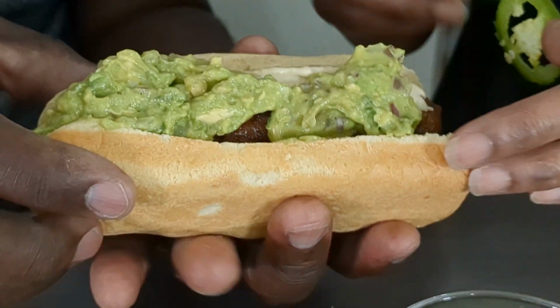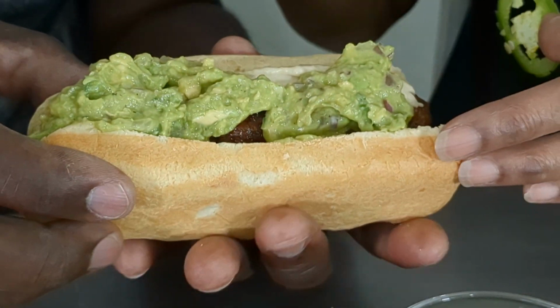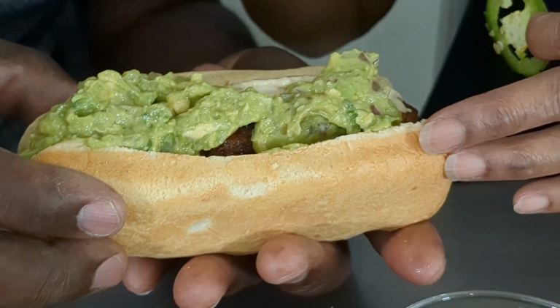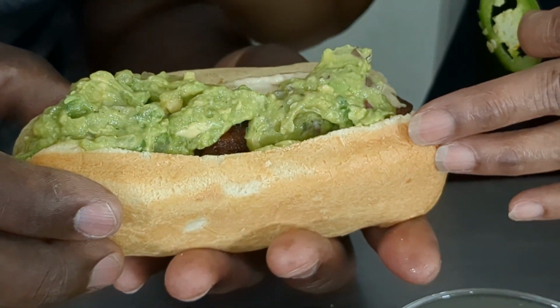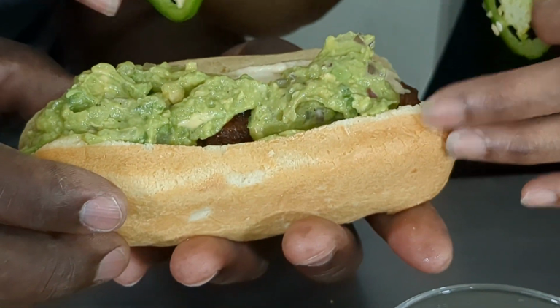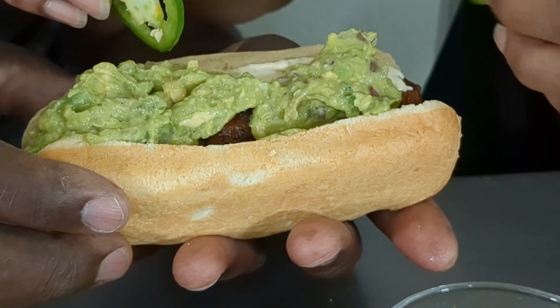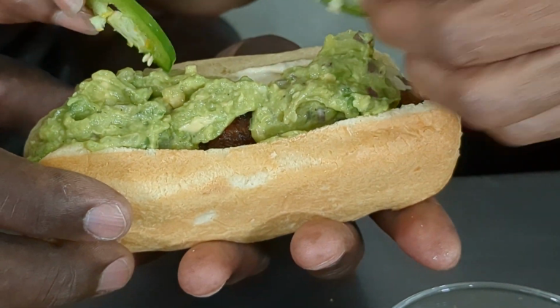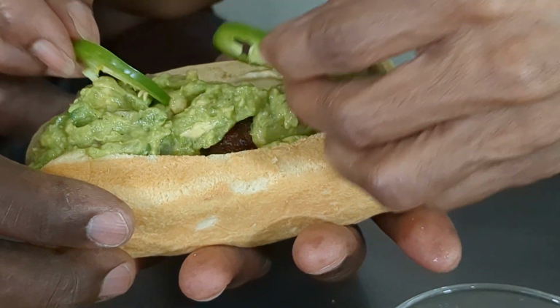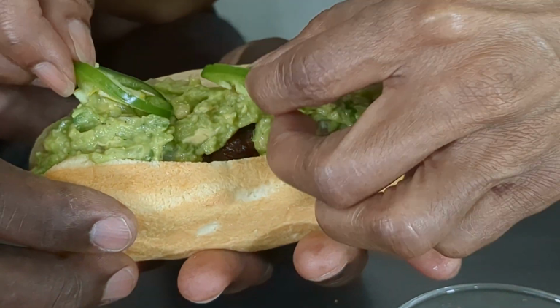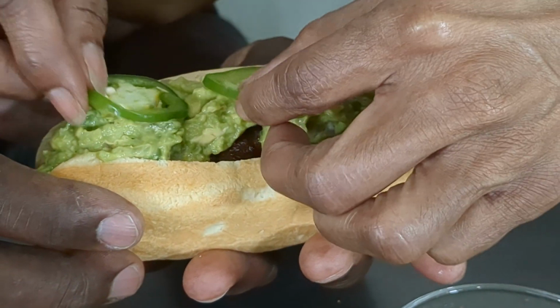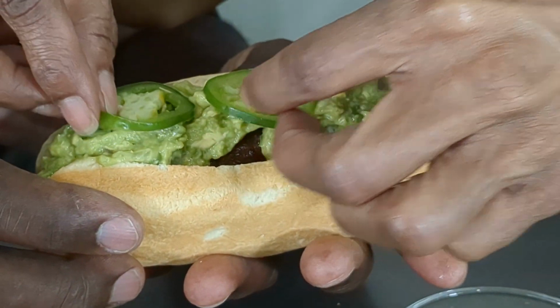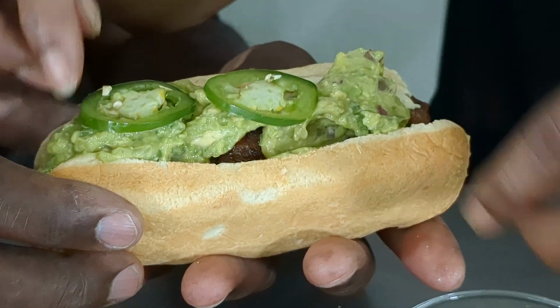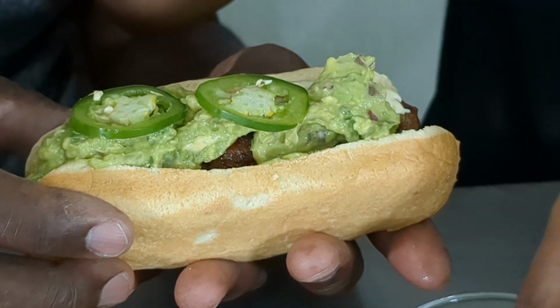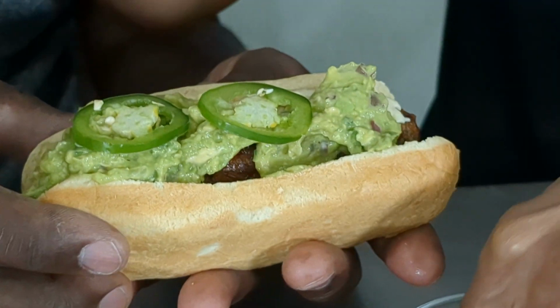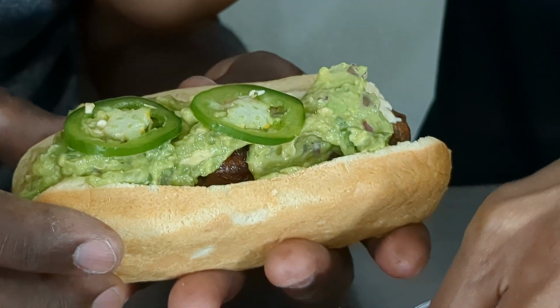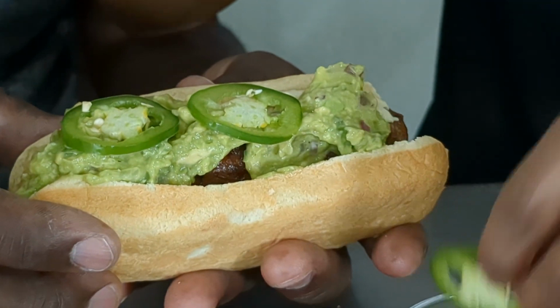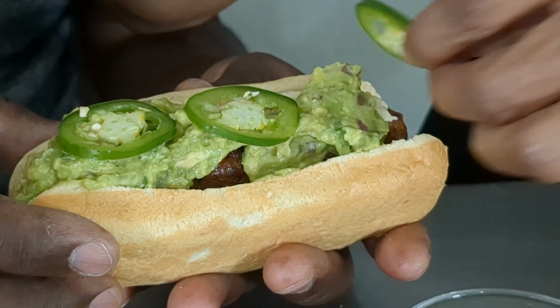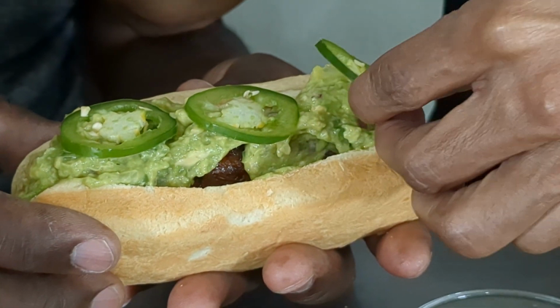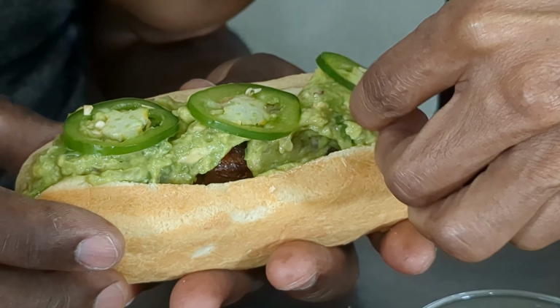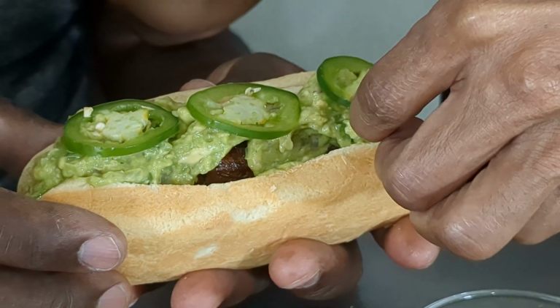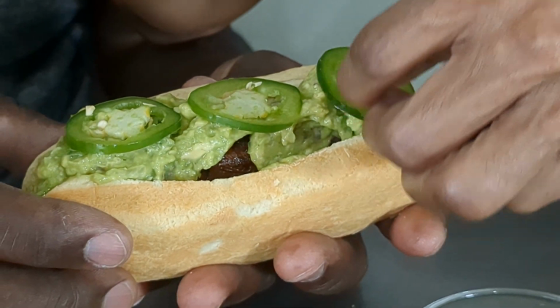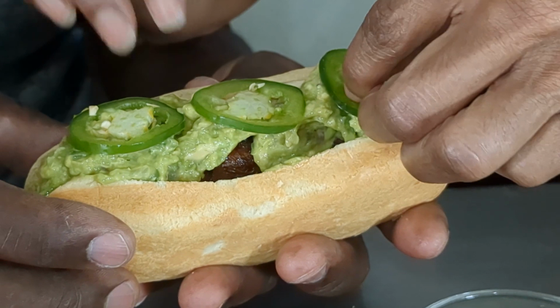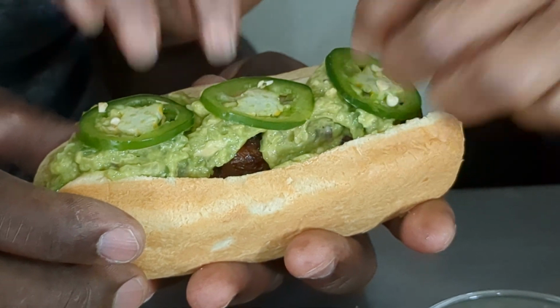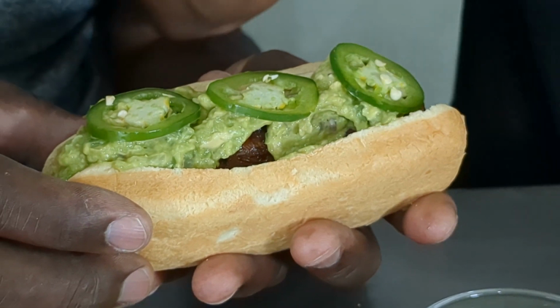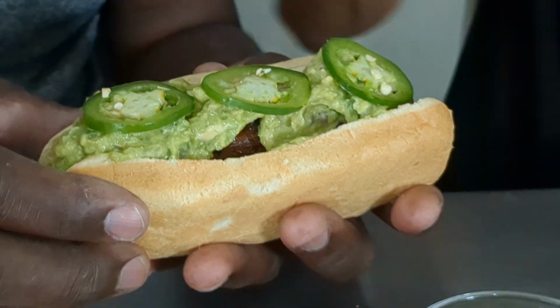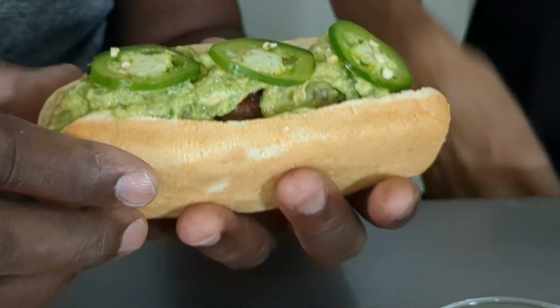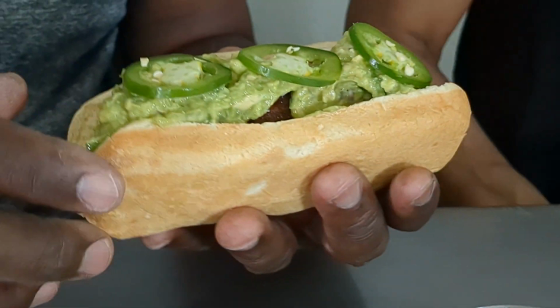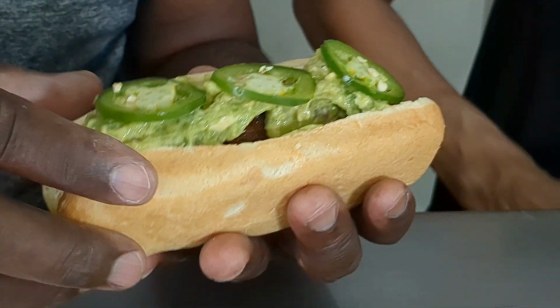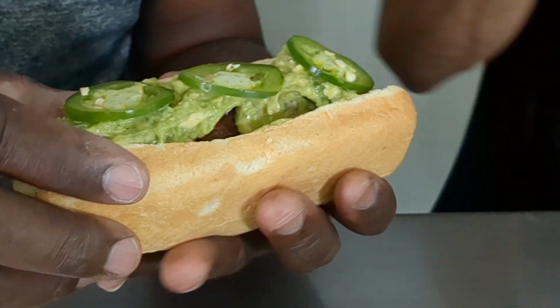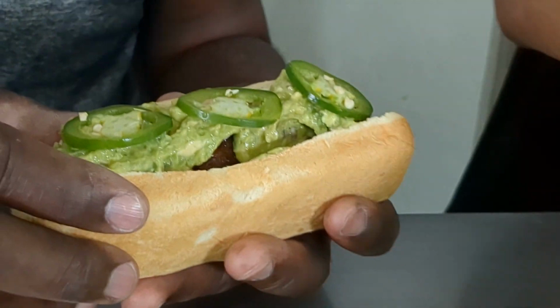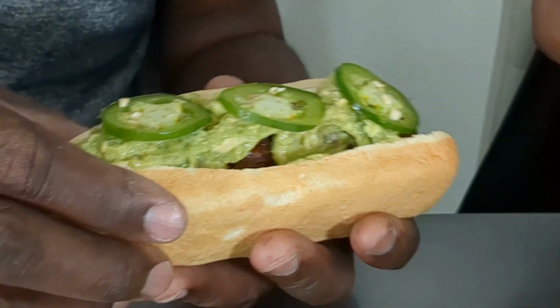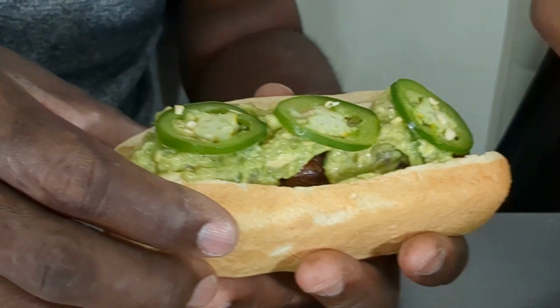And then some peppers — that's a lot. And then jalapeños, some fresh jalapeño slices. And let me wipe my hands — I'm back with some paprika.